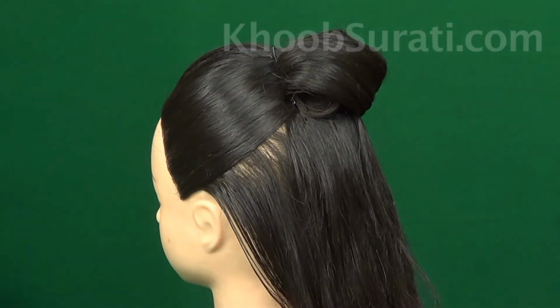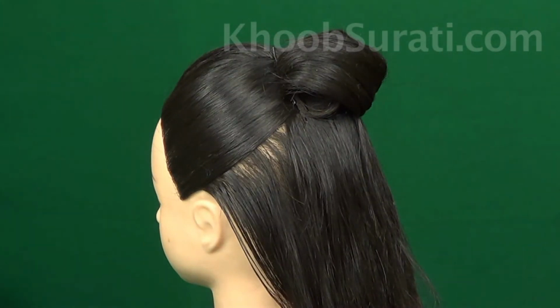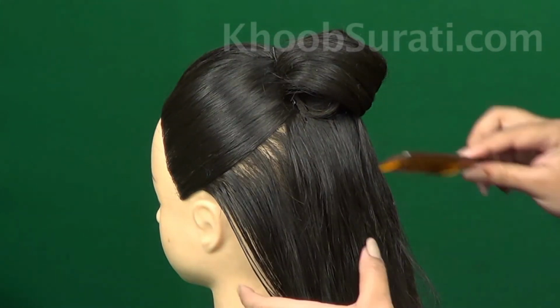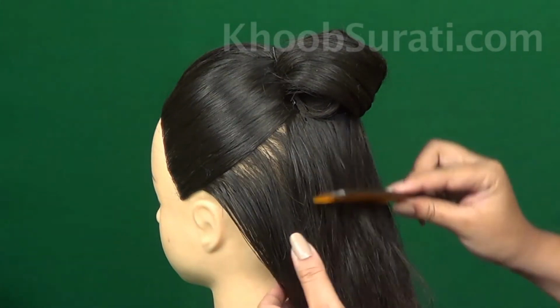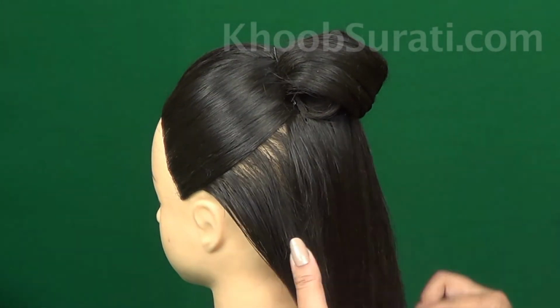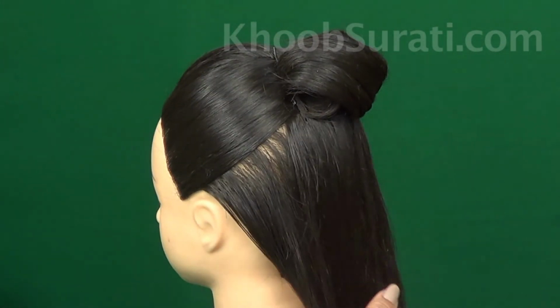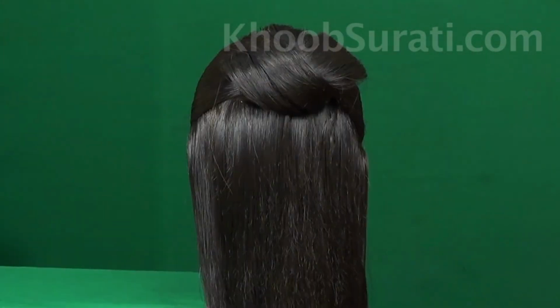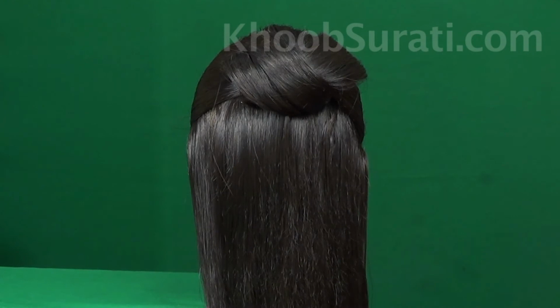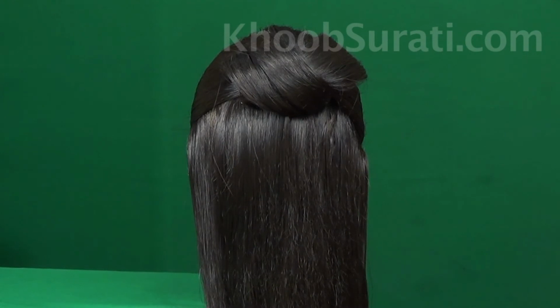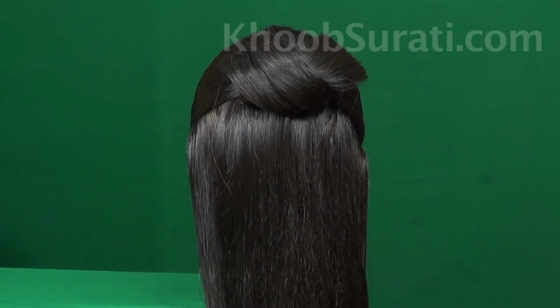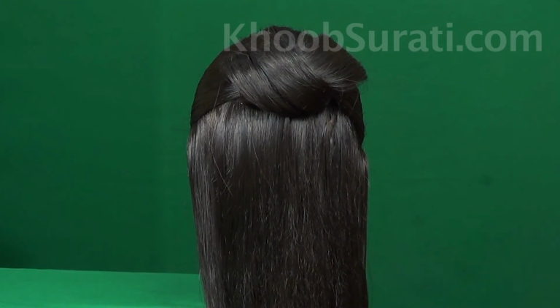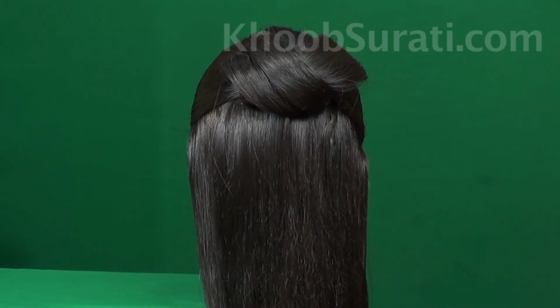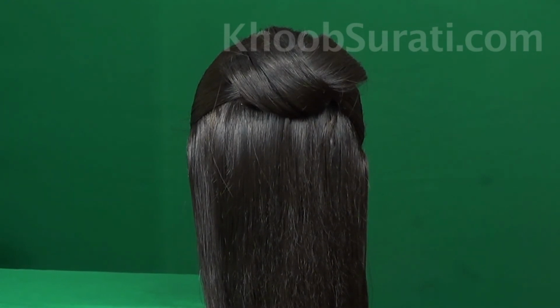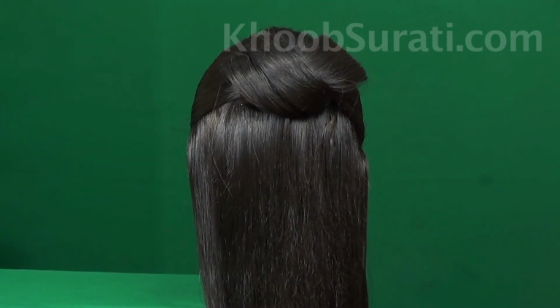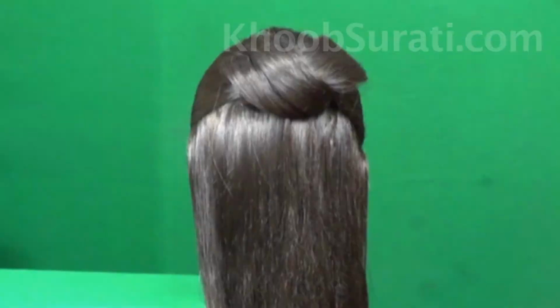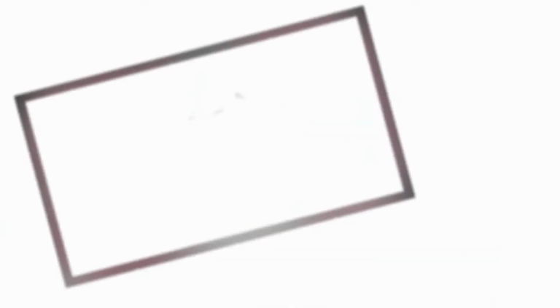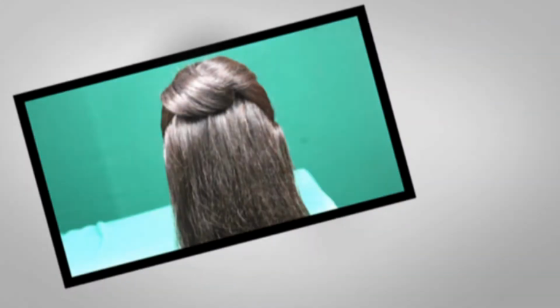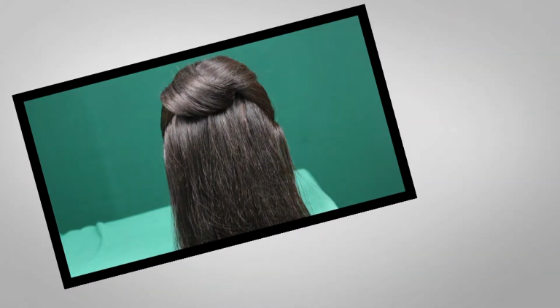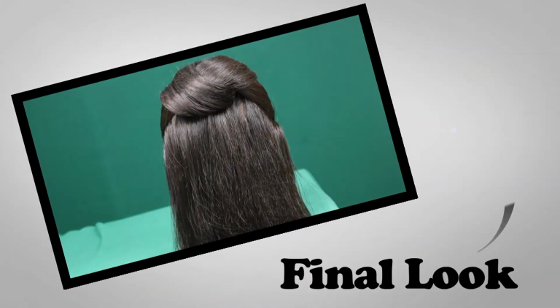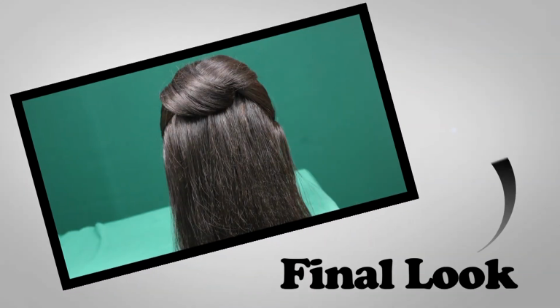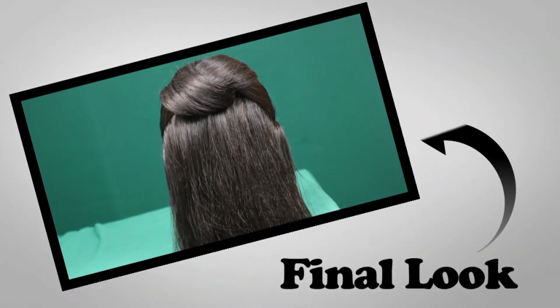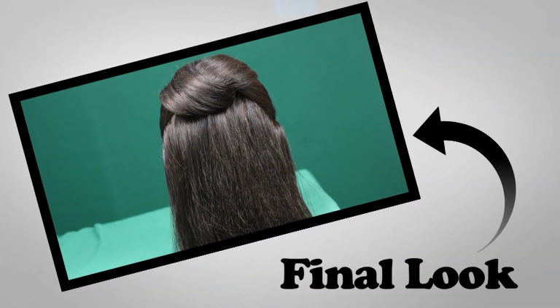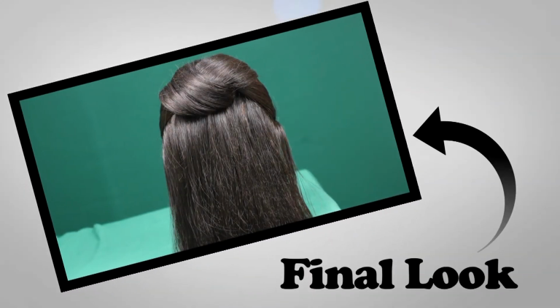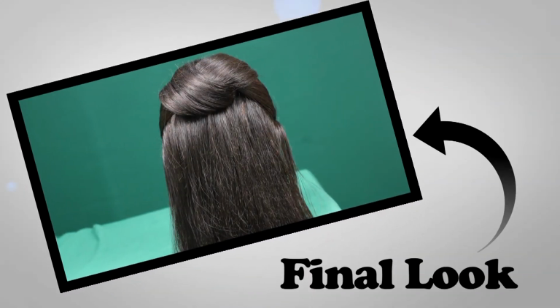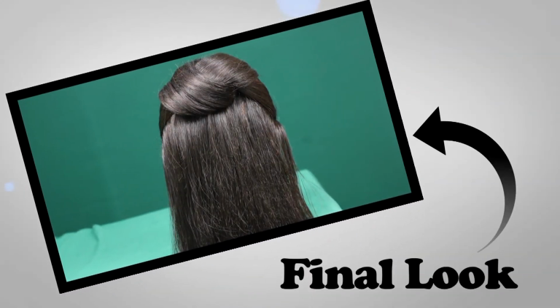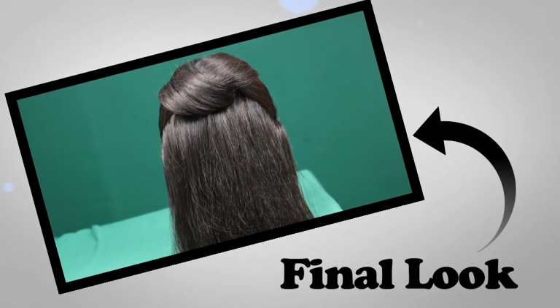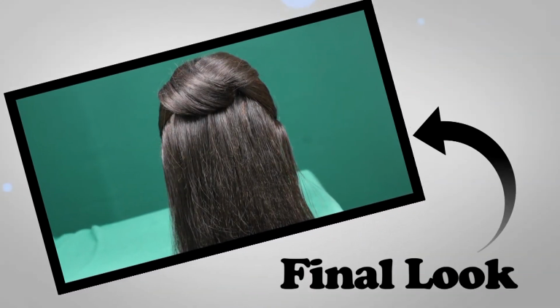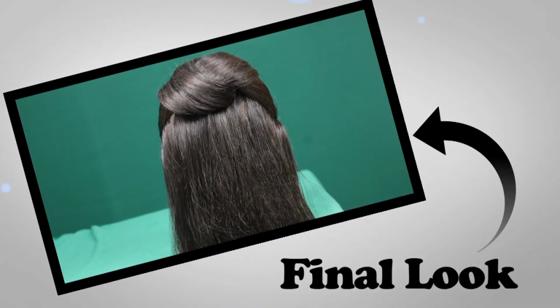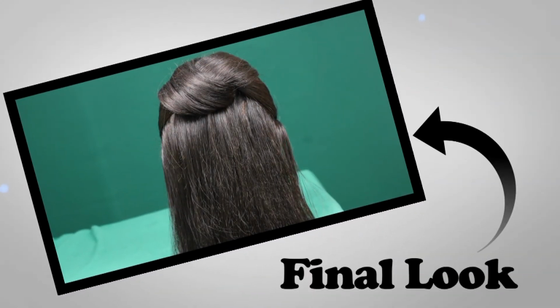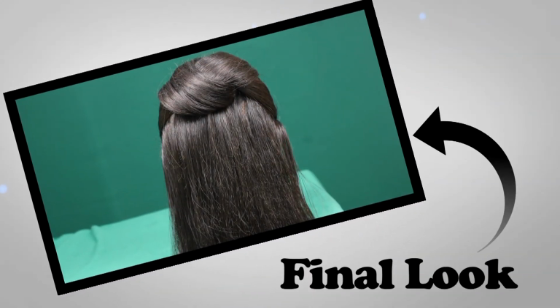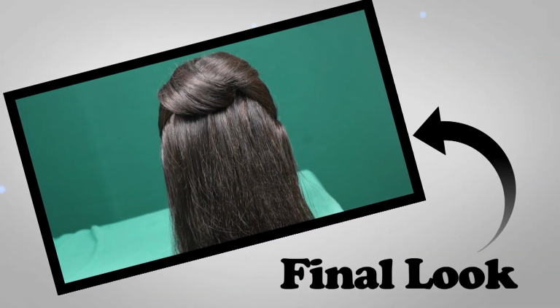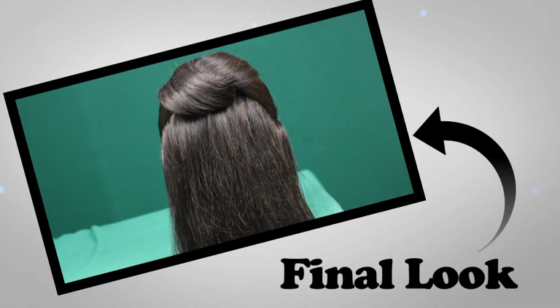And you are done with the hair bow! This is the final hair look that you will get with this style.